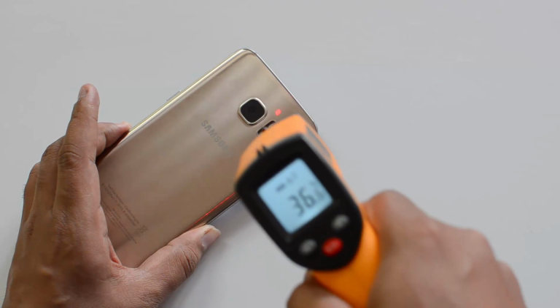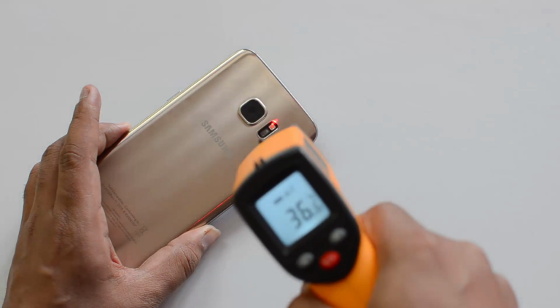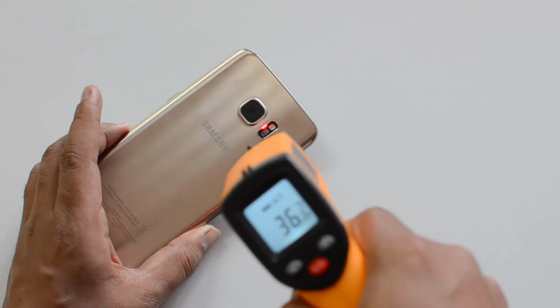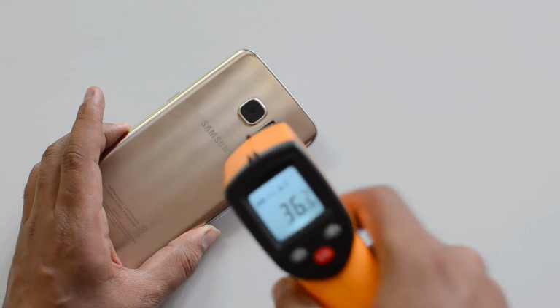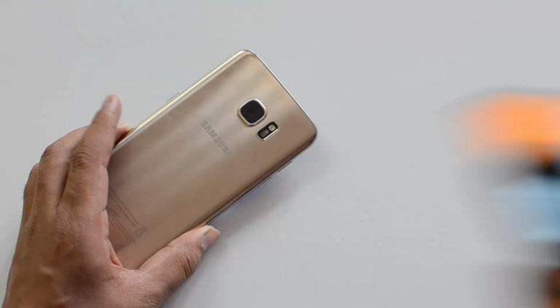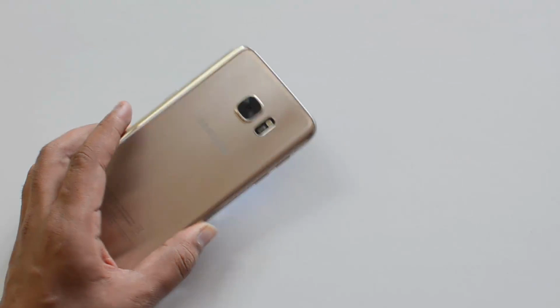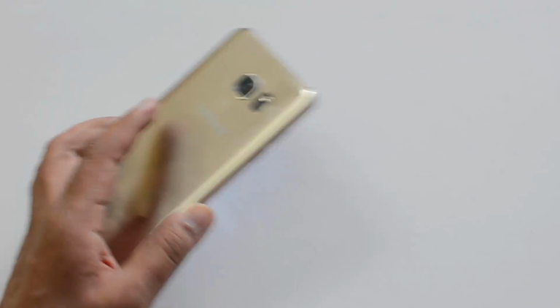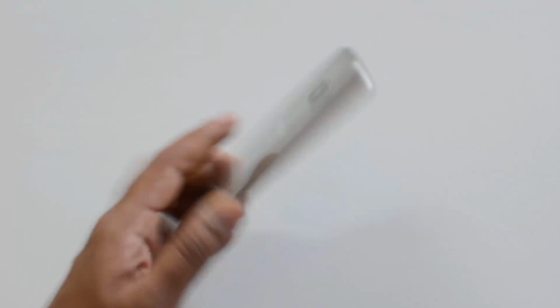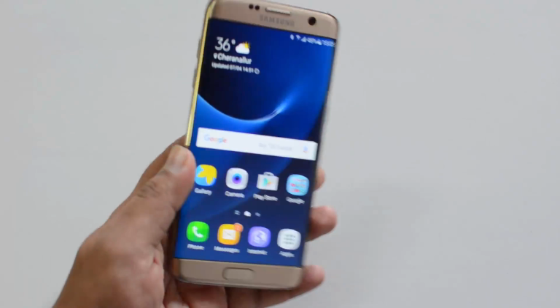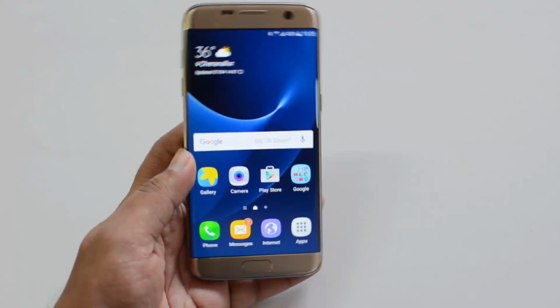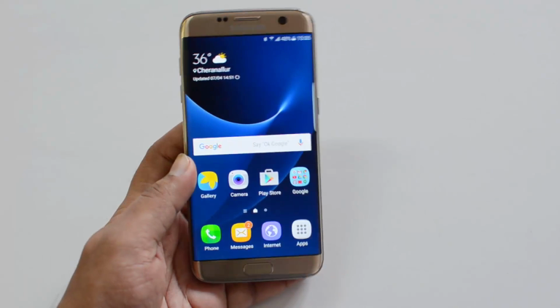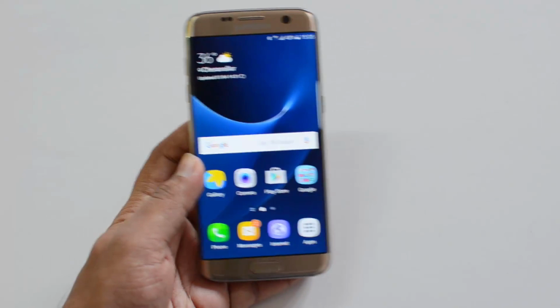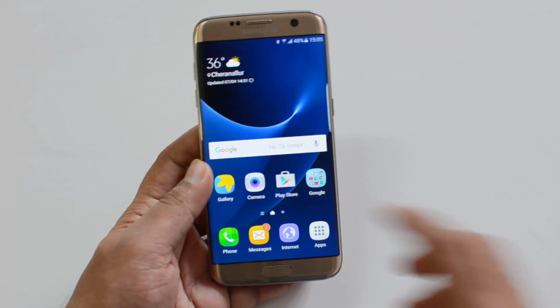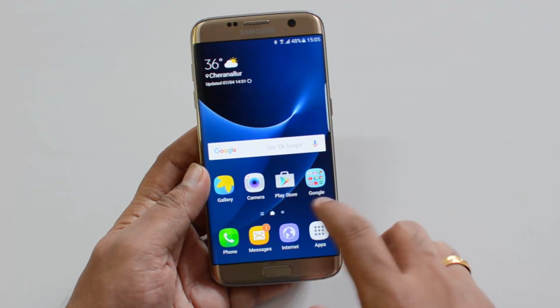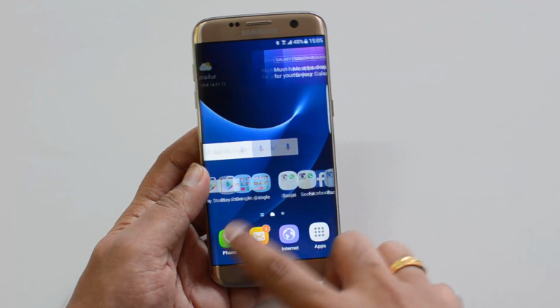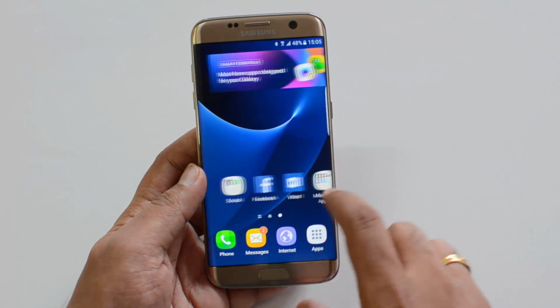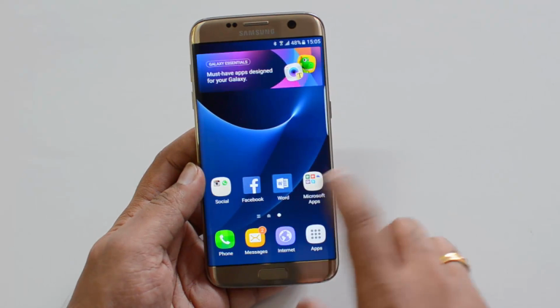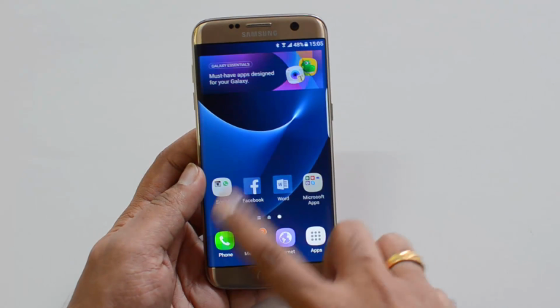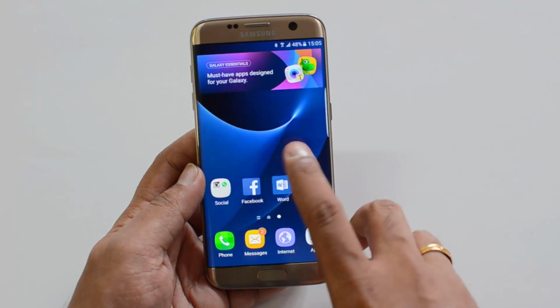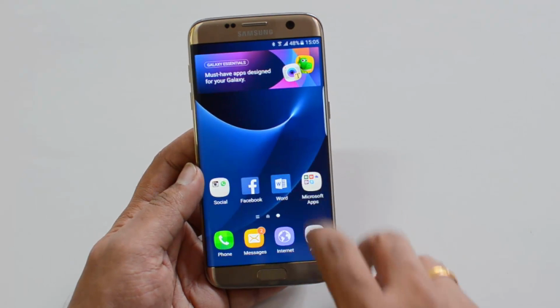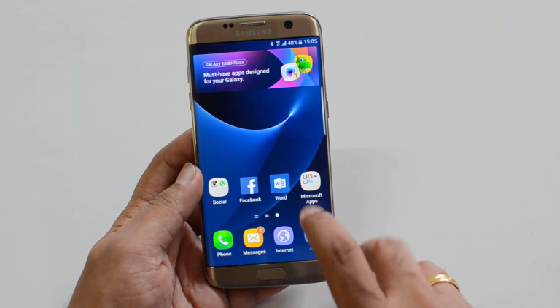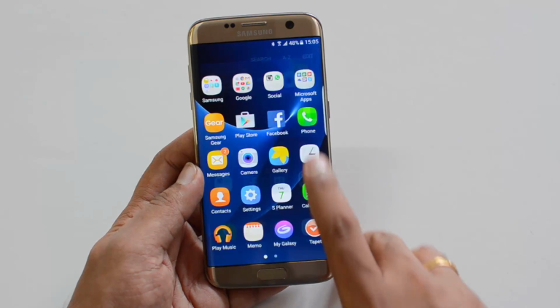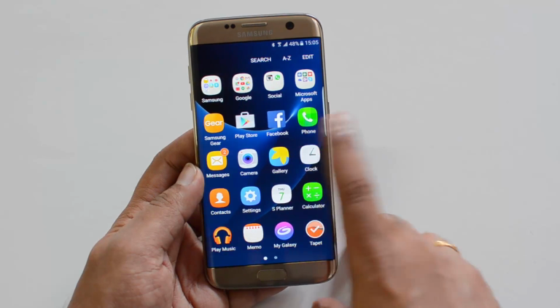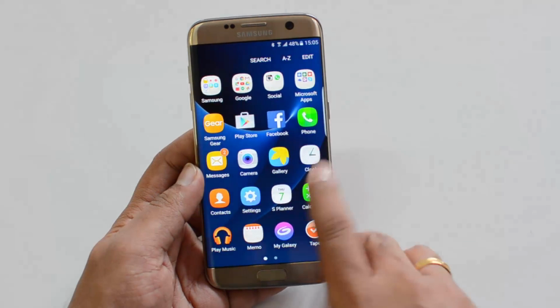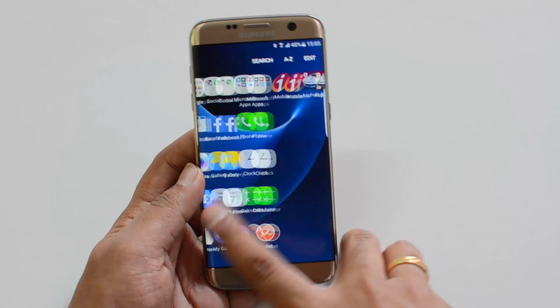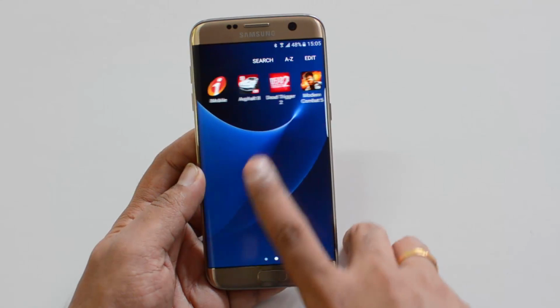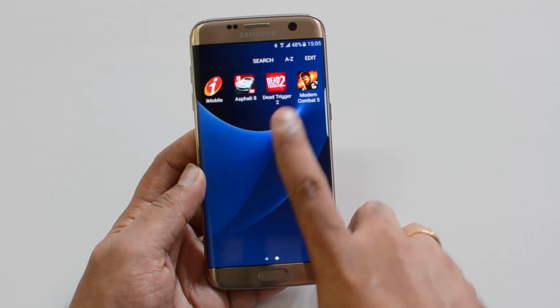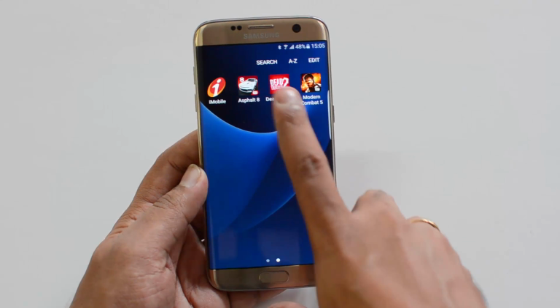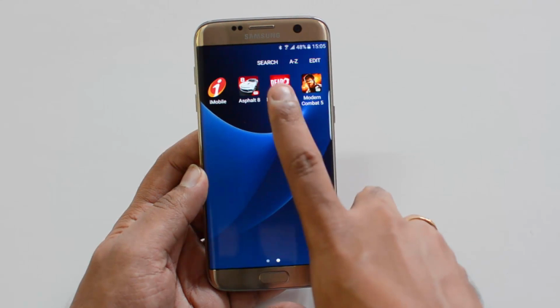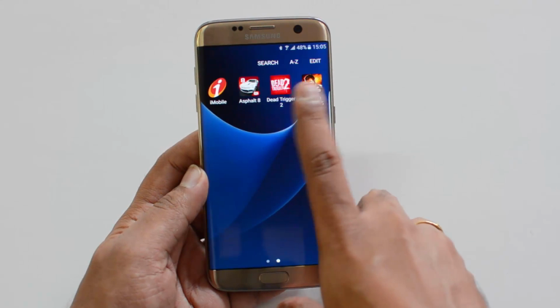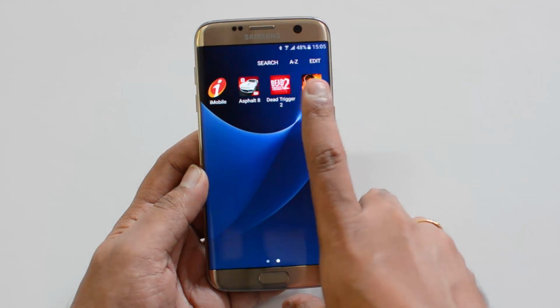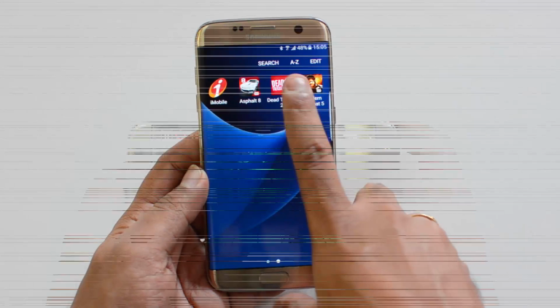Heating is well under control after Asphalt 8 Airborne. Now let's see the other games — Dead Trigger 2.